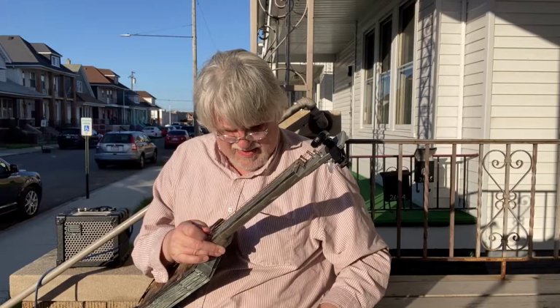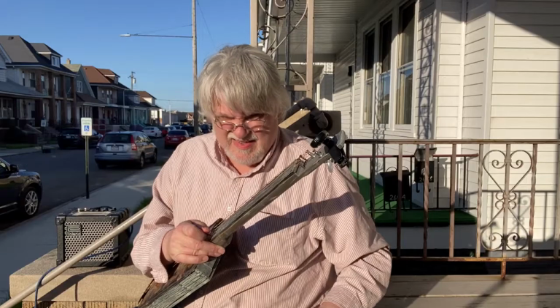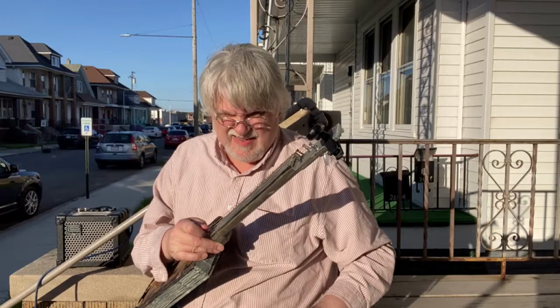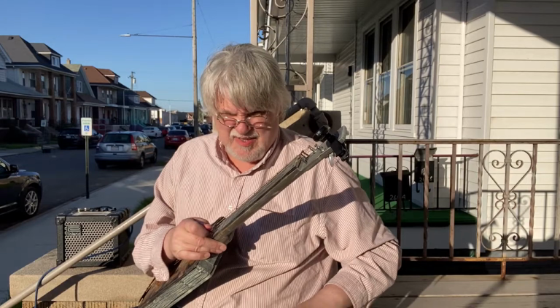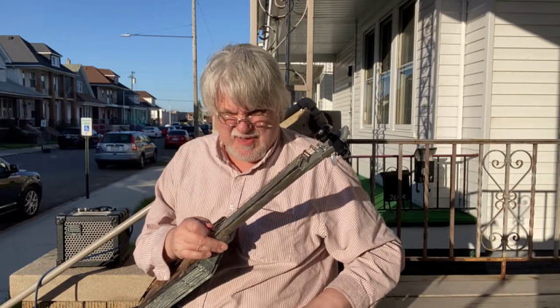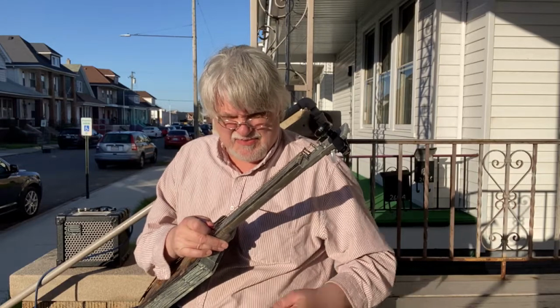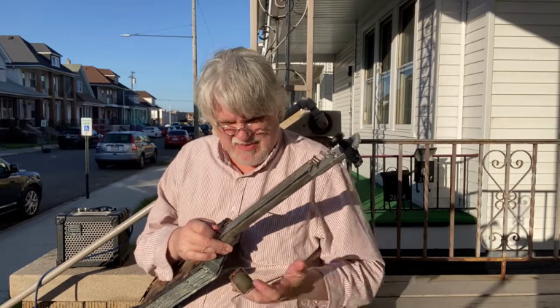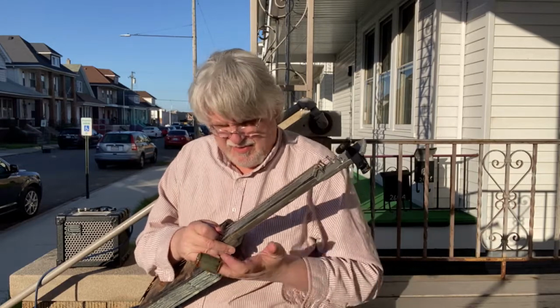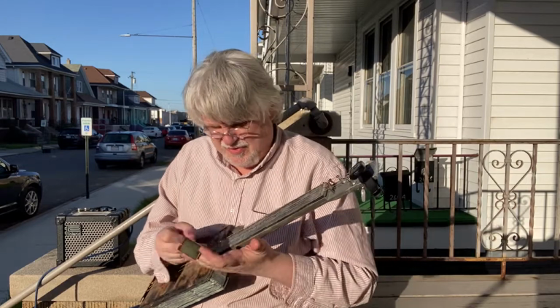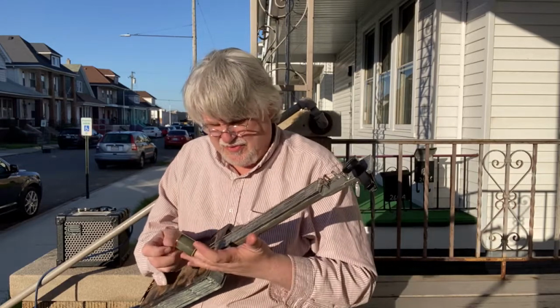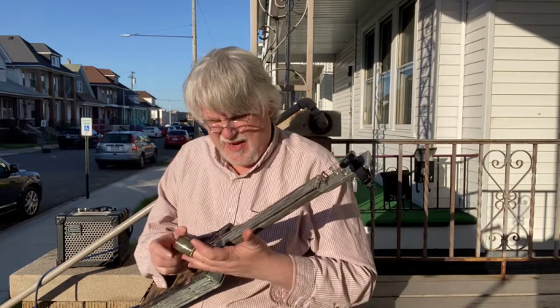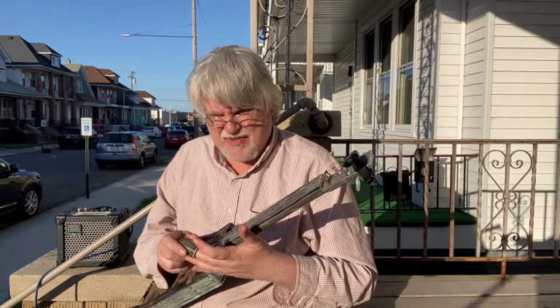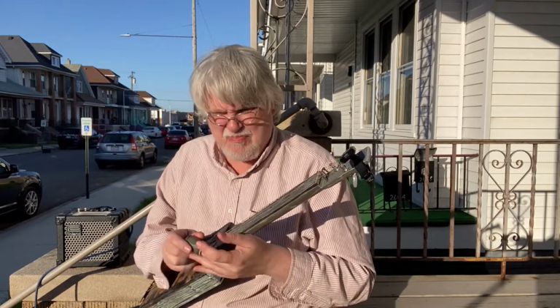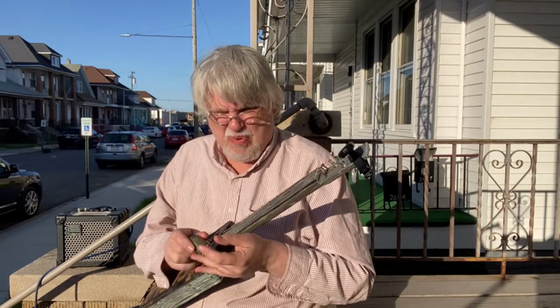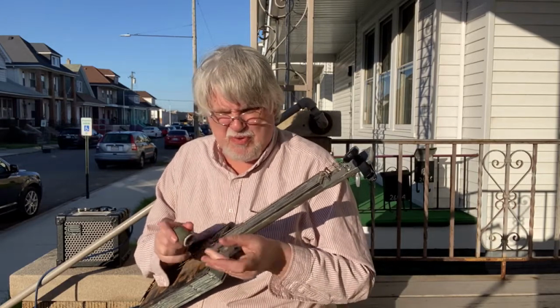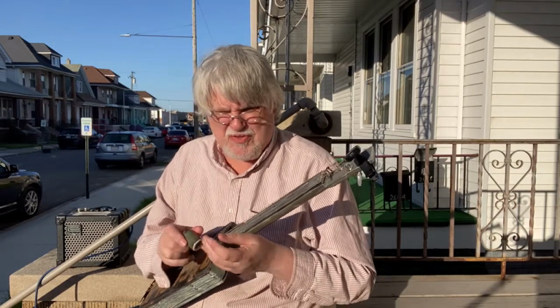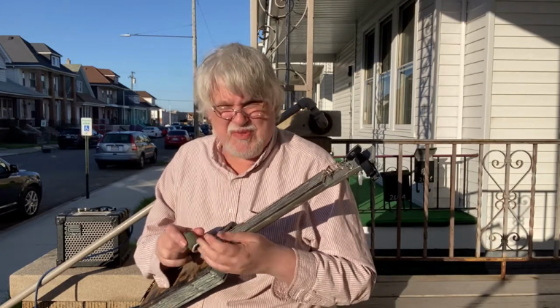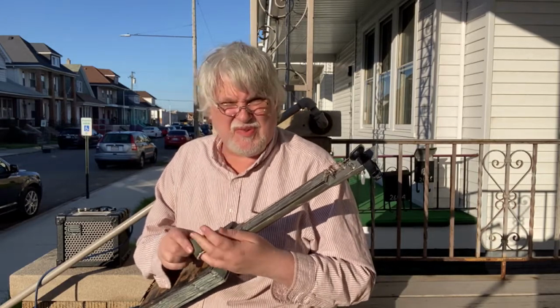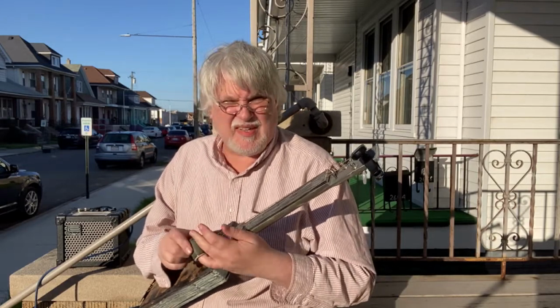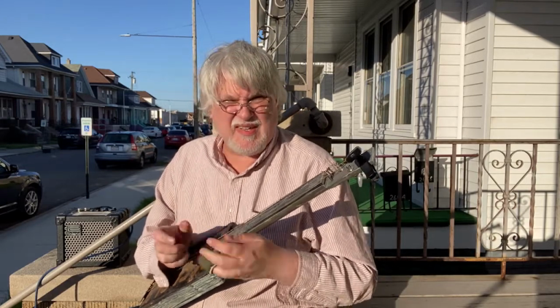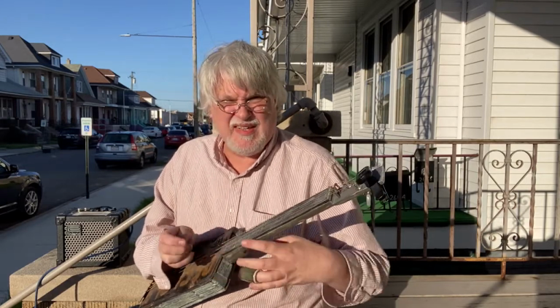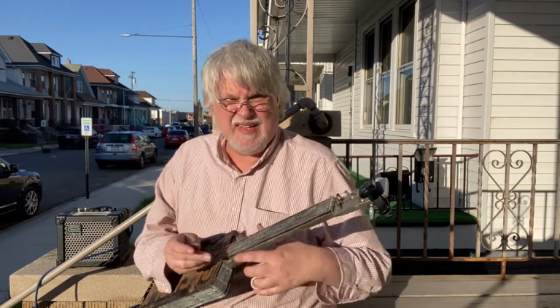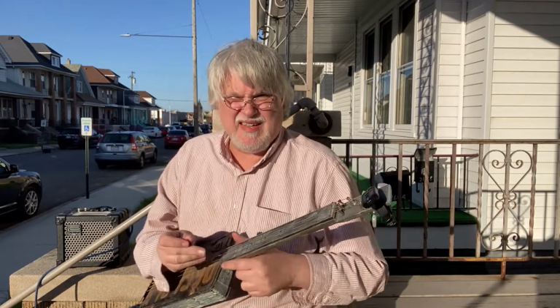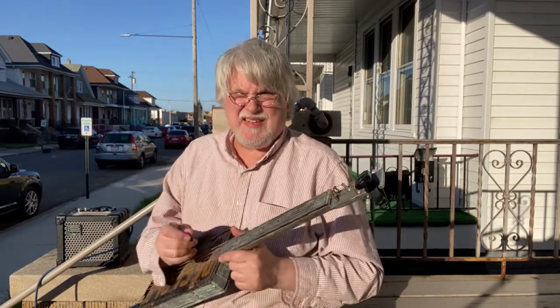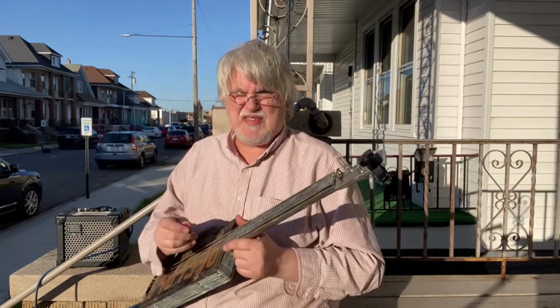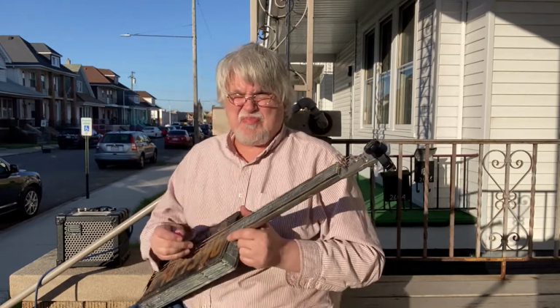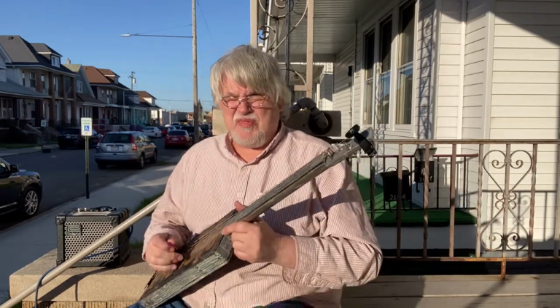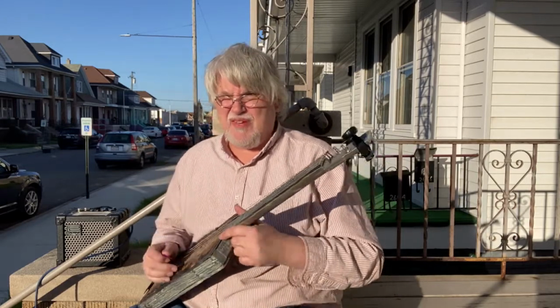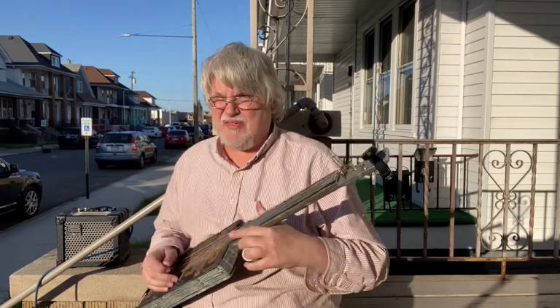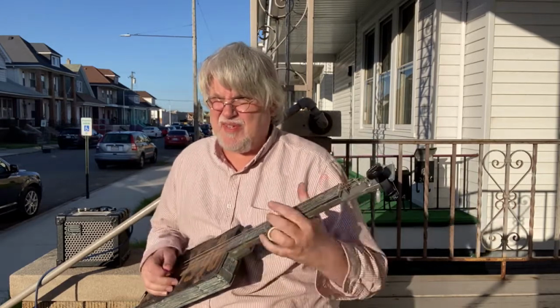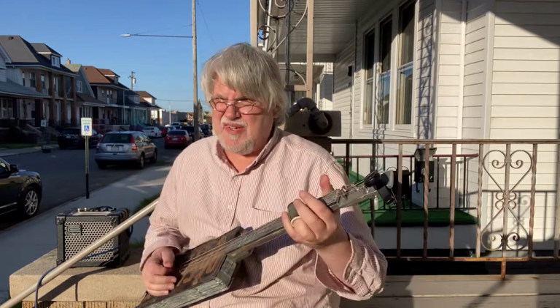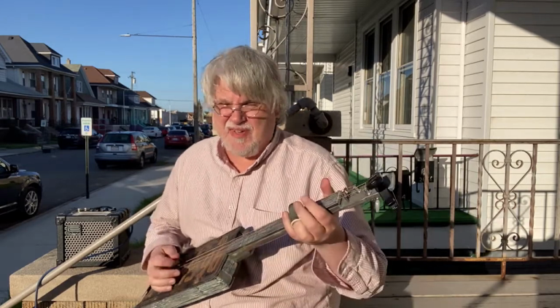I'm going to mess around with a little trashy porch music on a spring early evening.